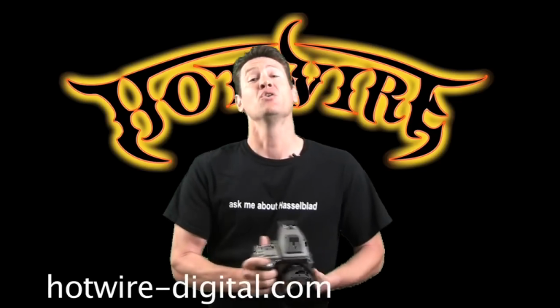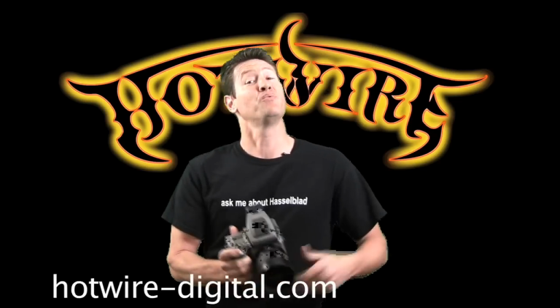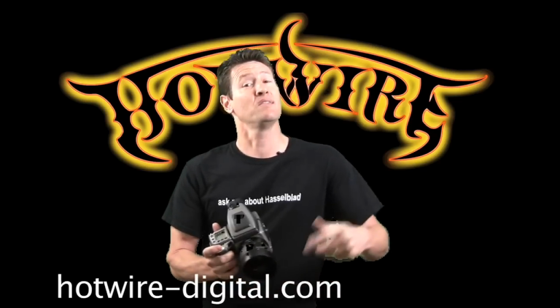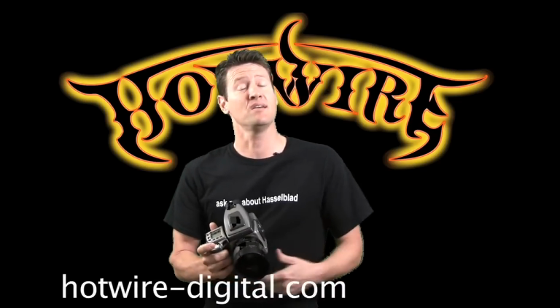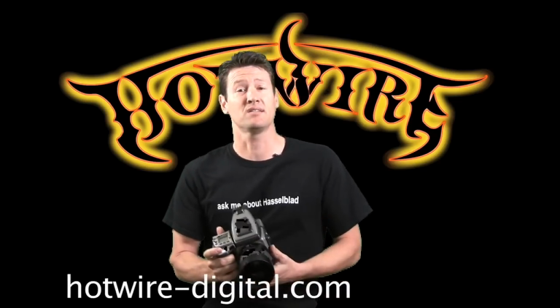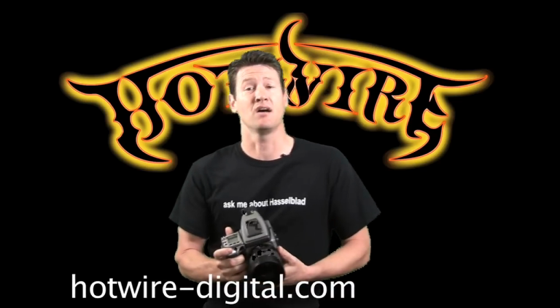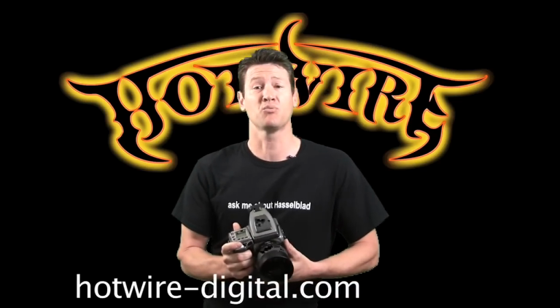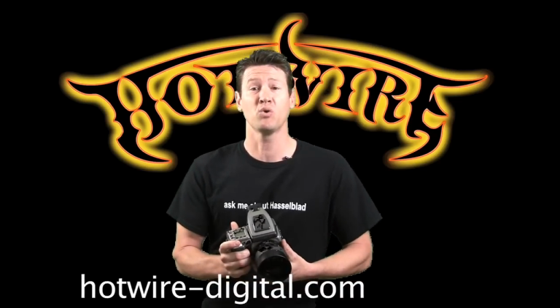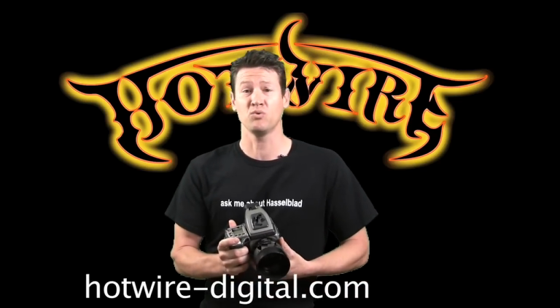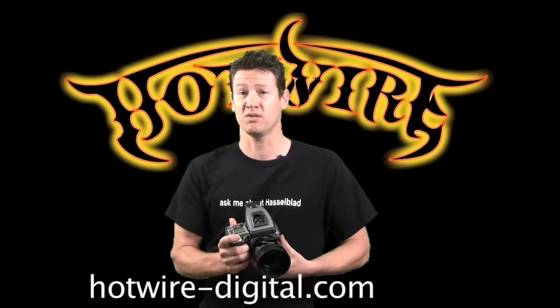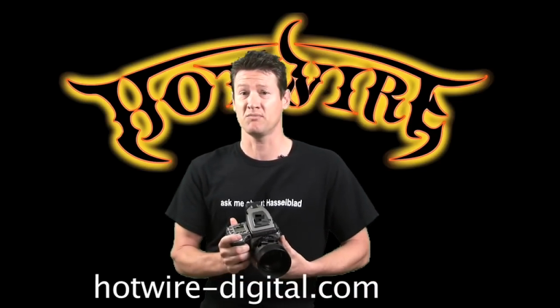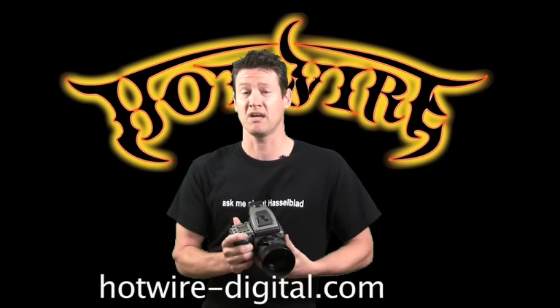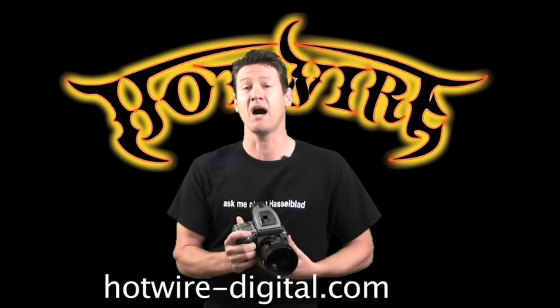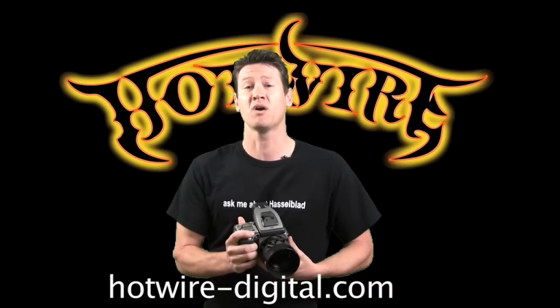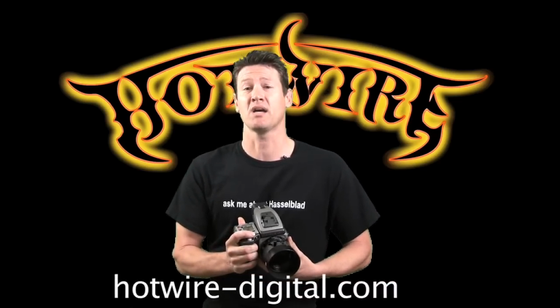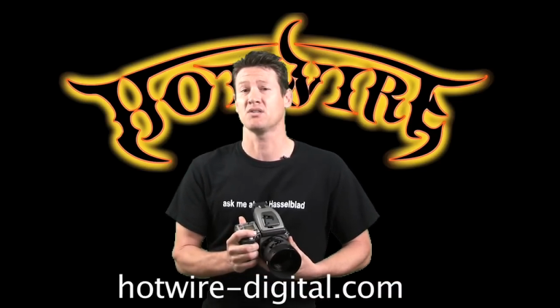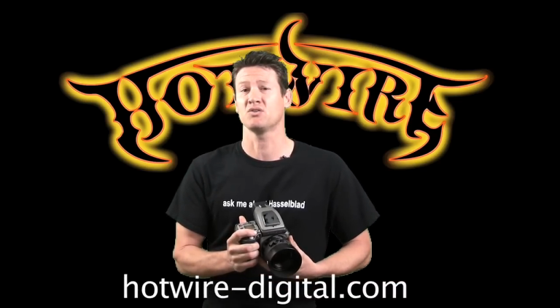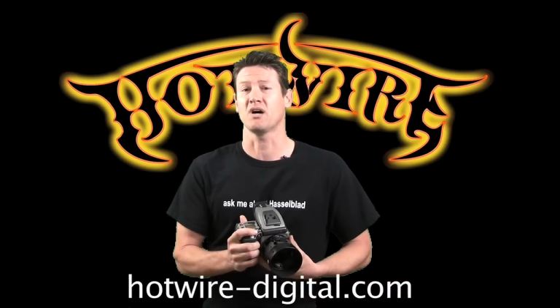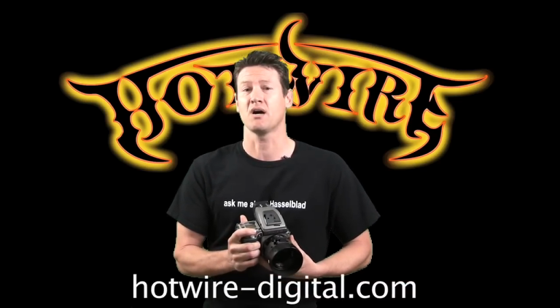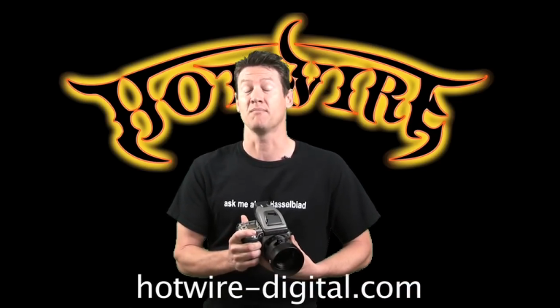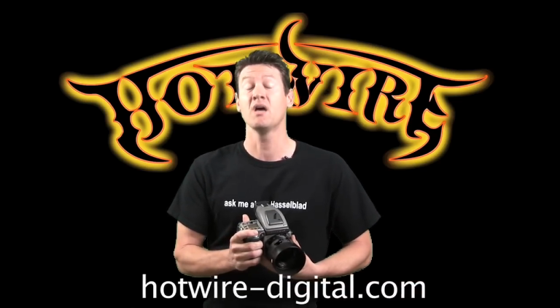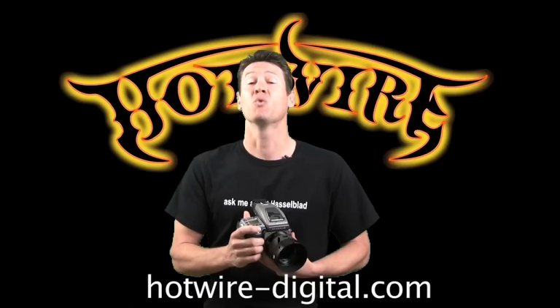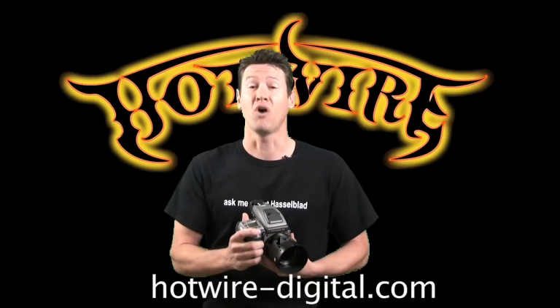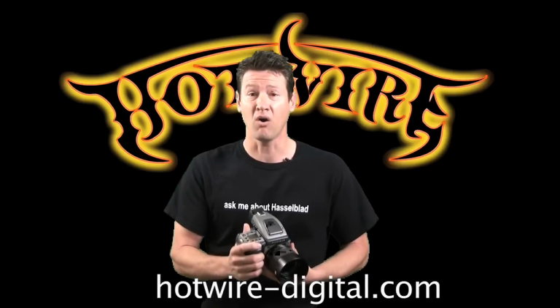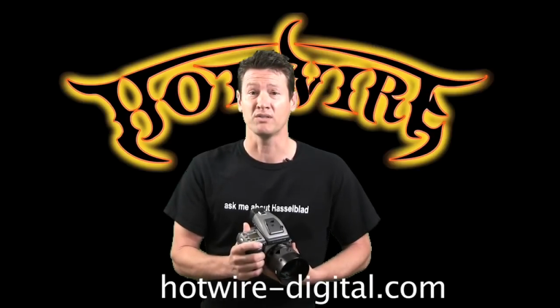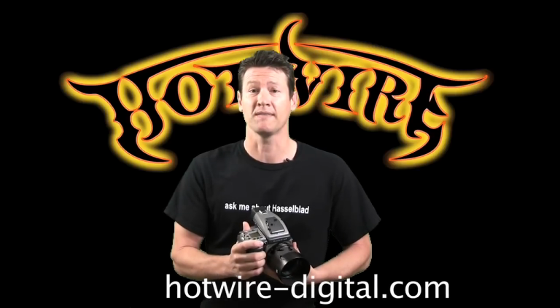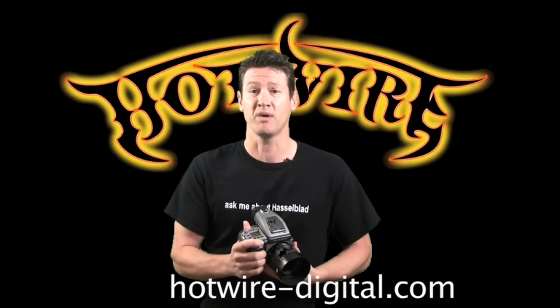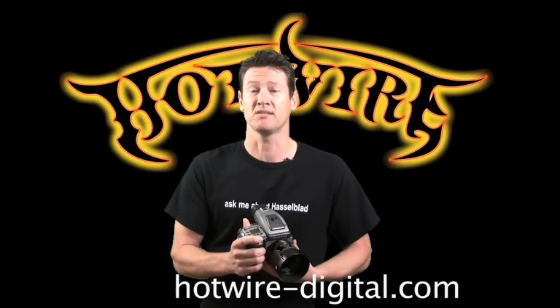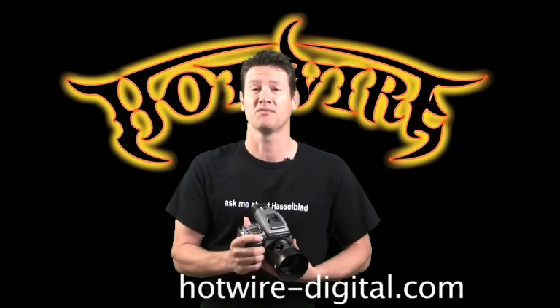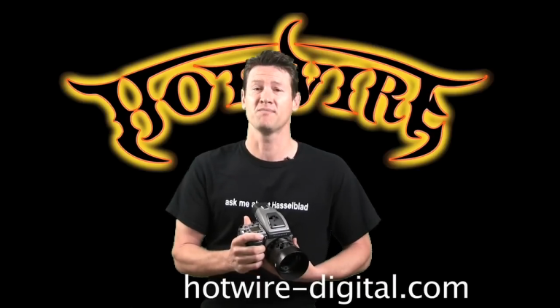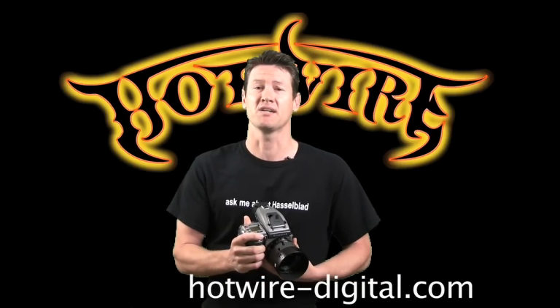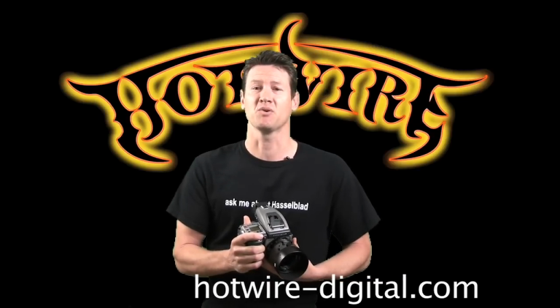You'll find this and other pro tool tips at hotwire-digital.com where you'll always get the best from the experts.